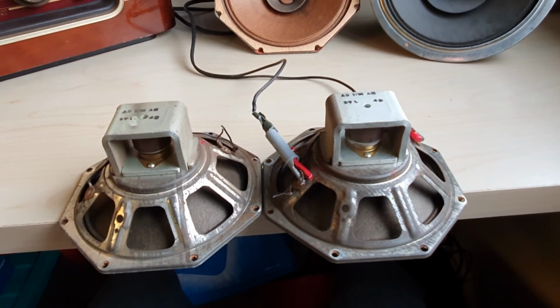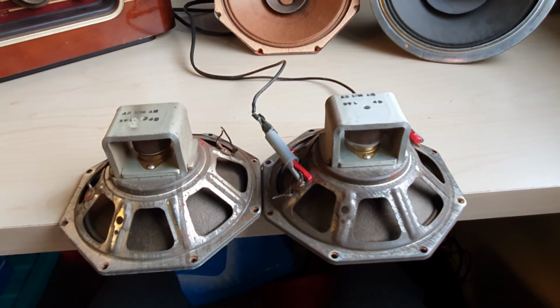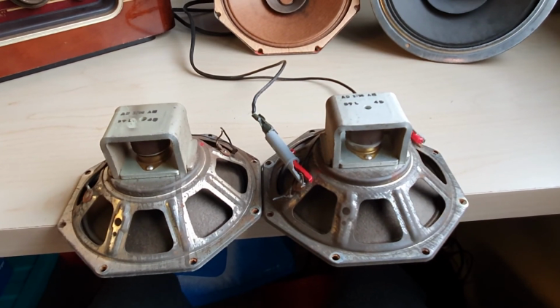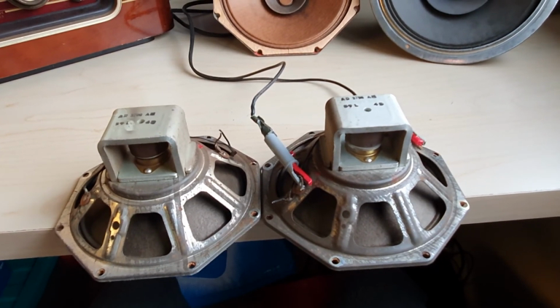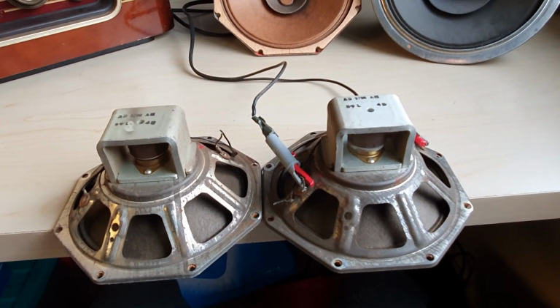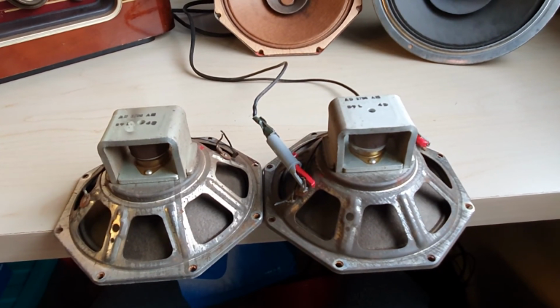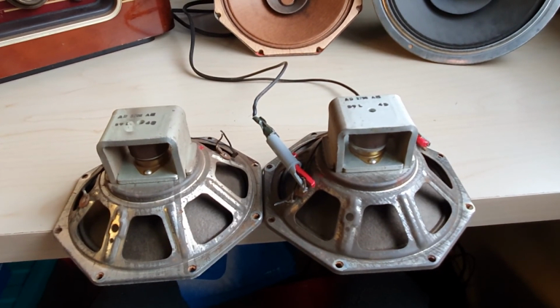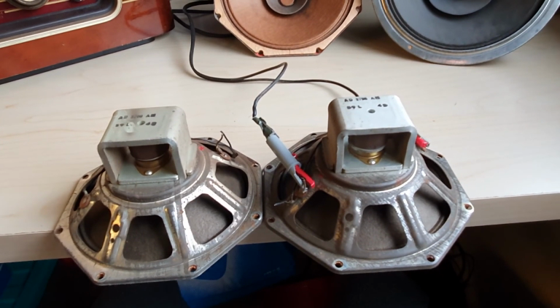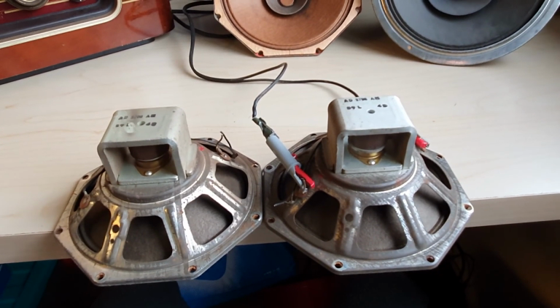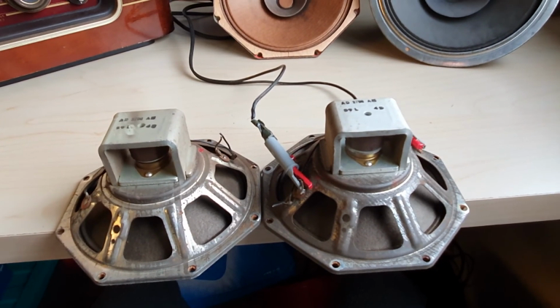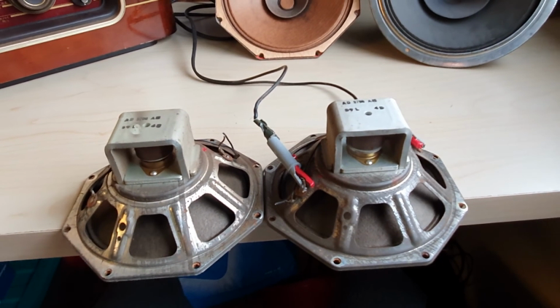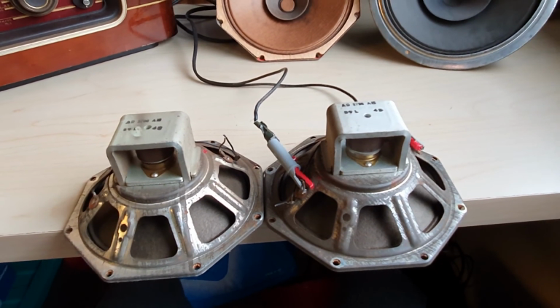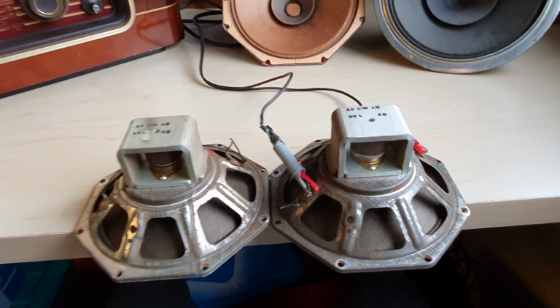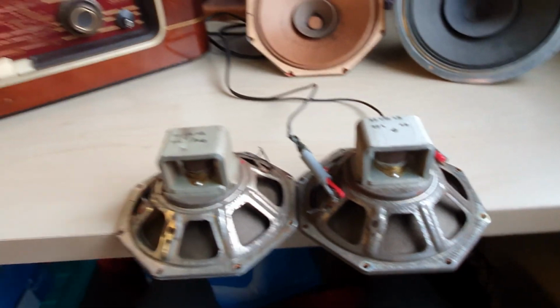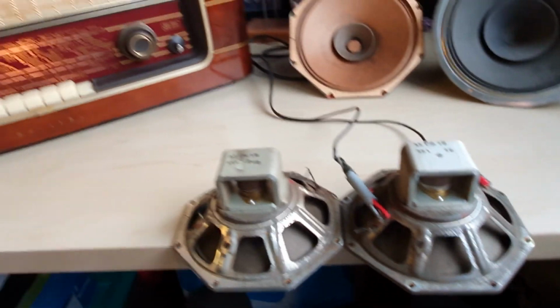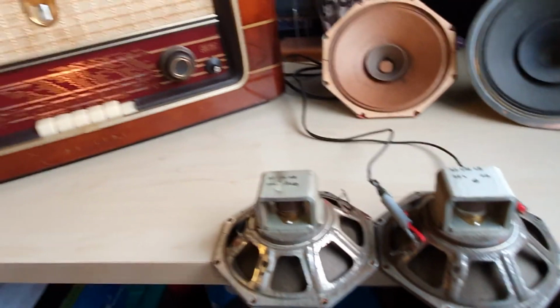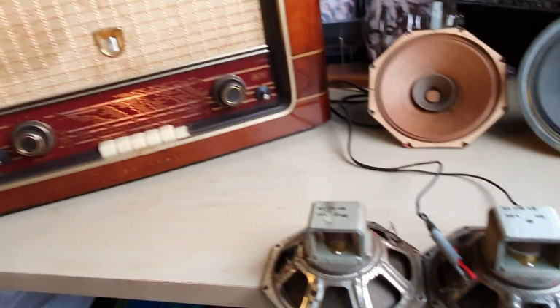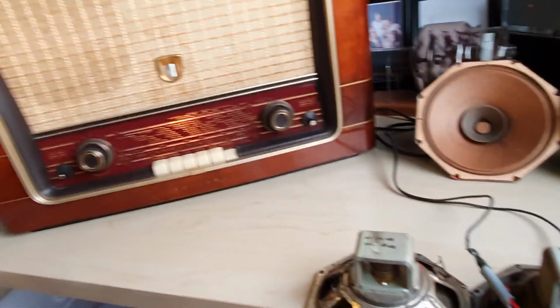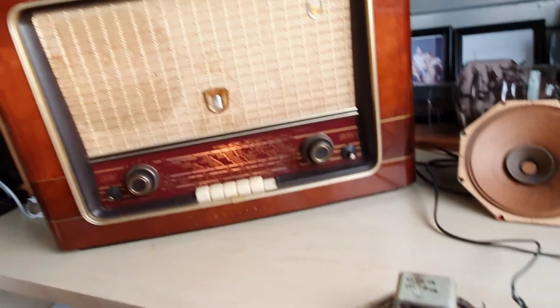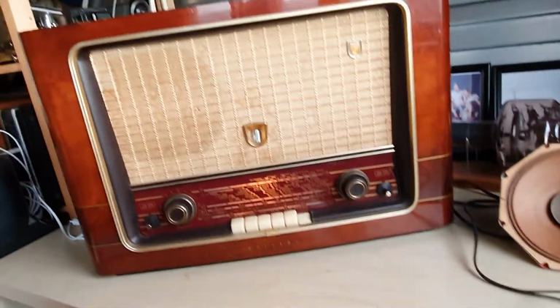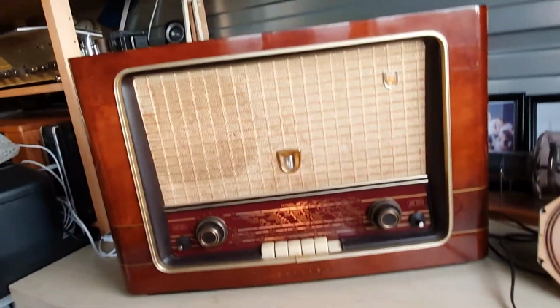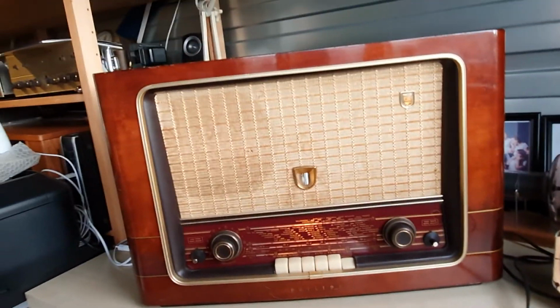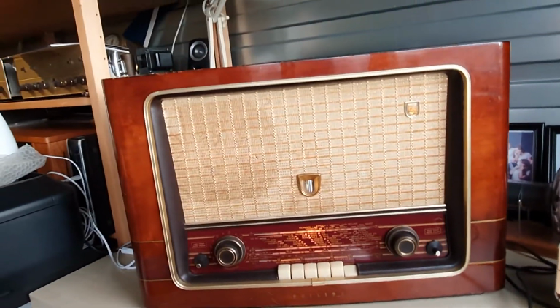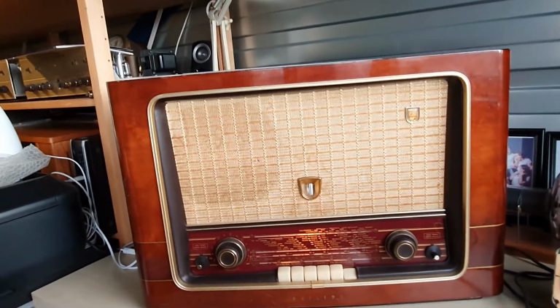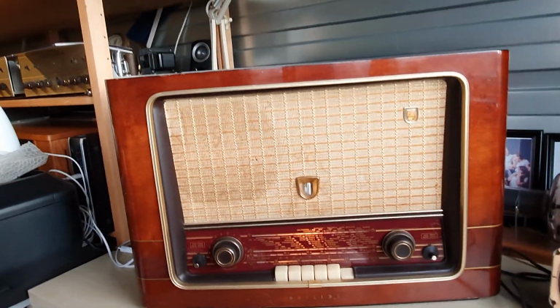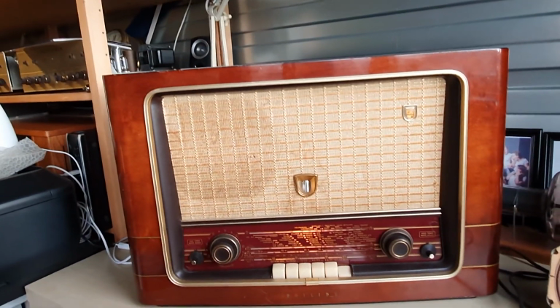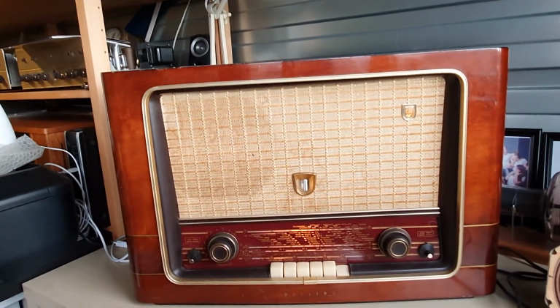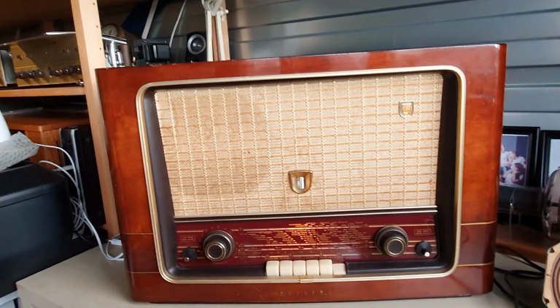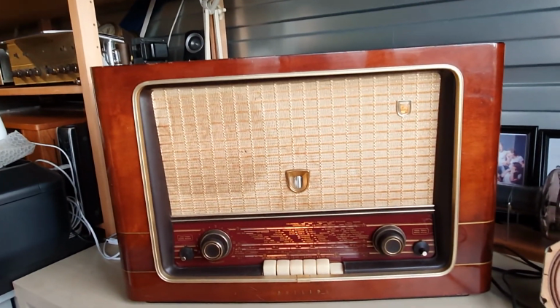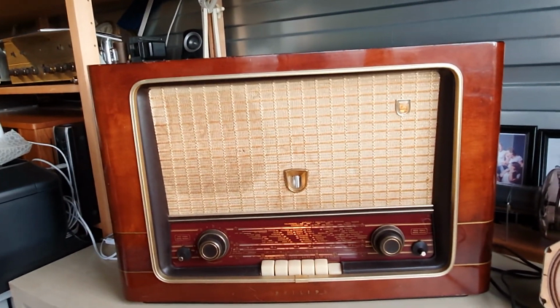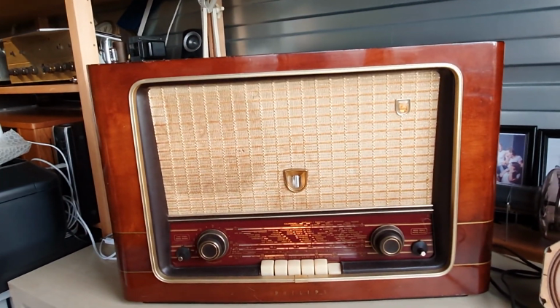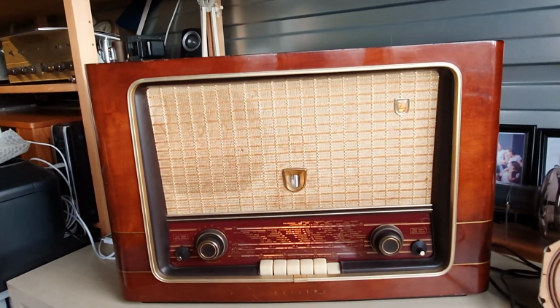I tested them with this nice old radio, which is also 800-ohm.